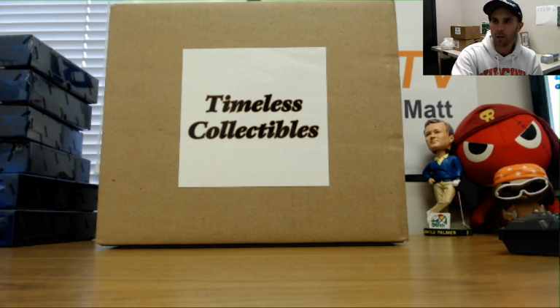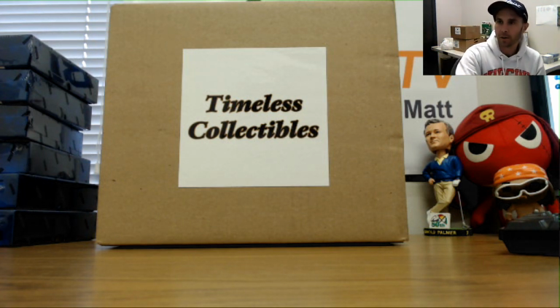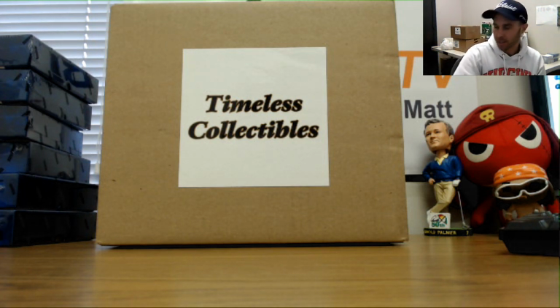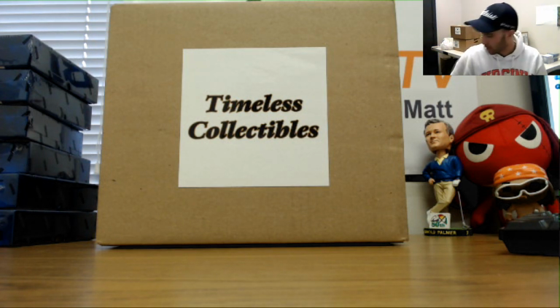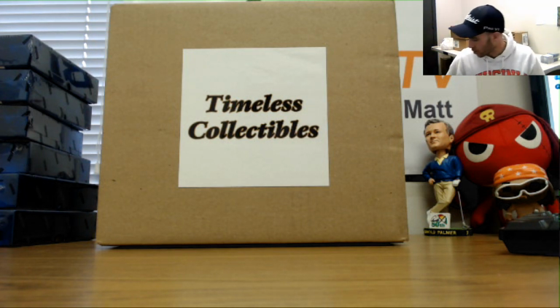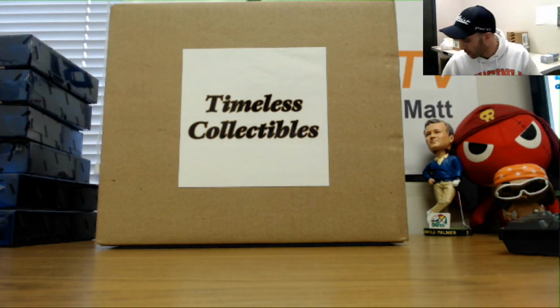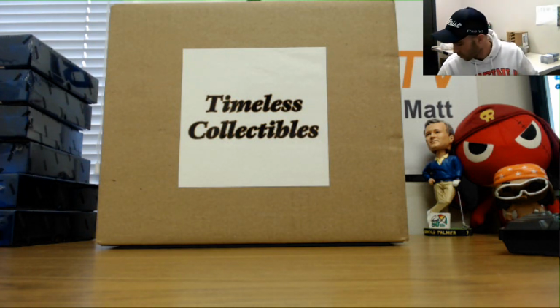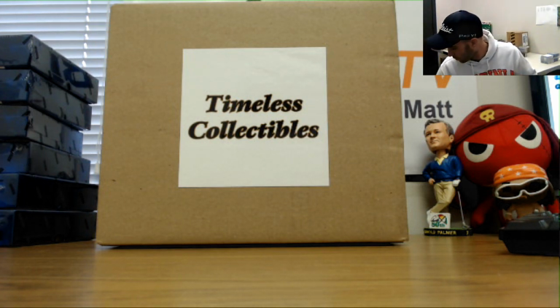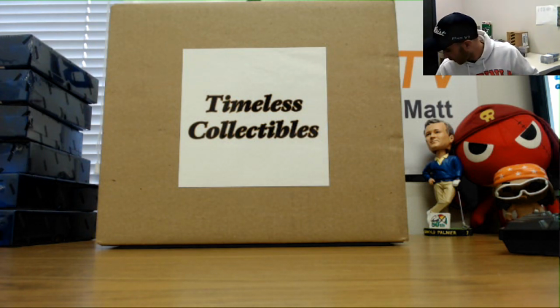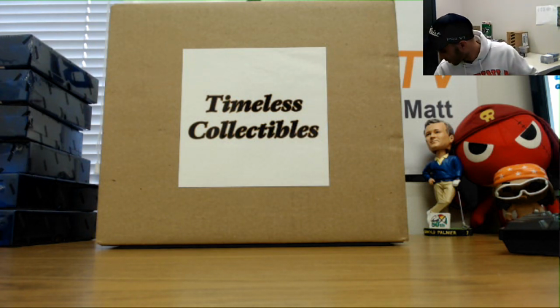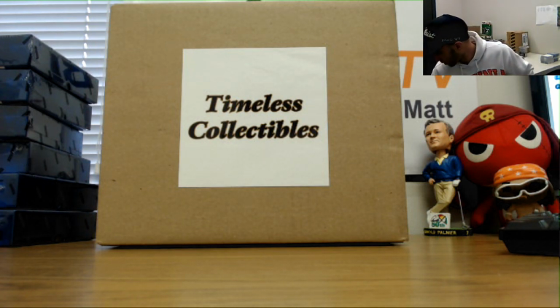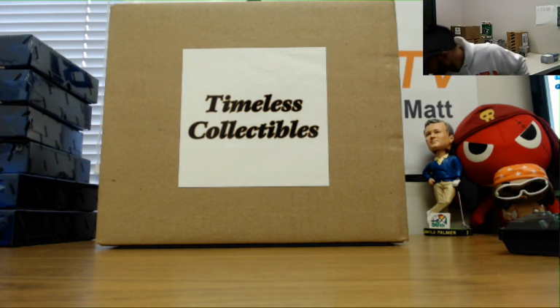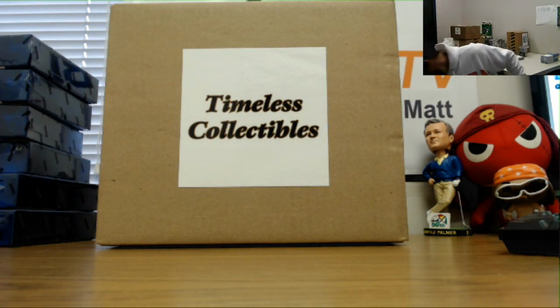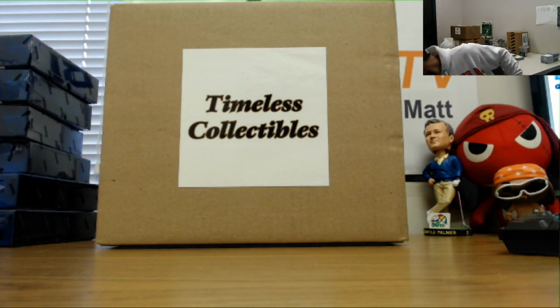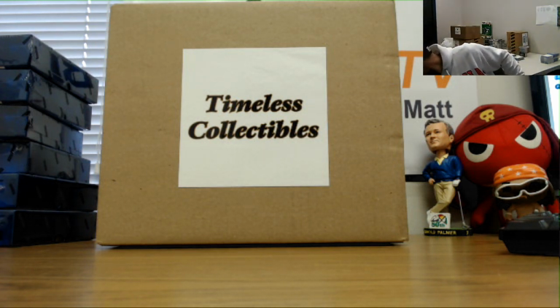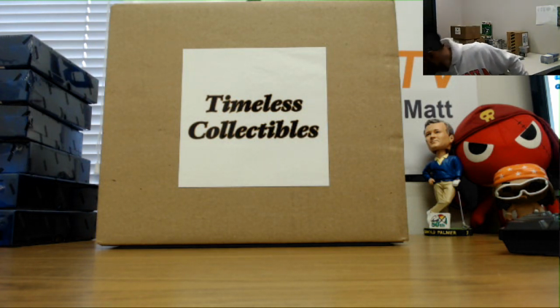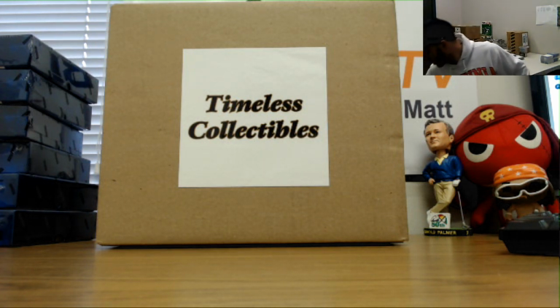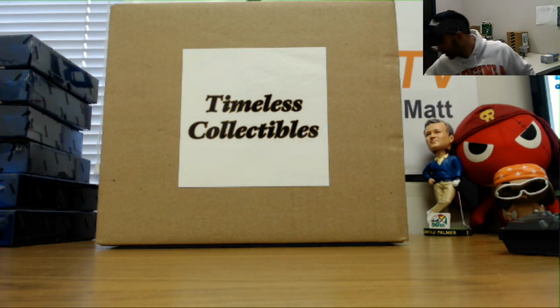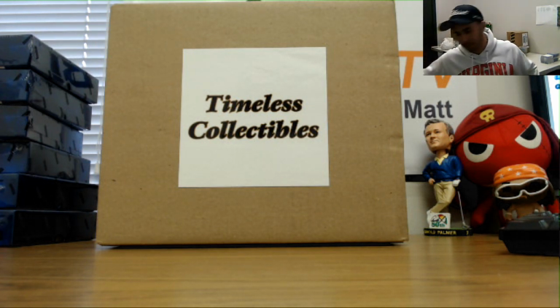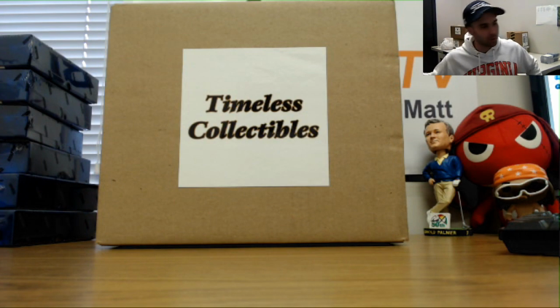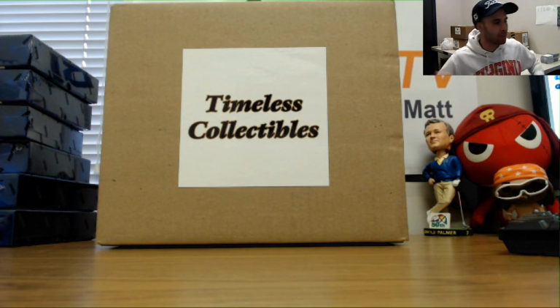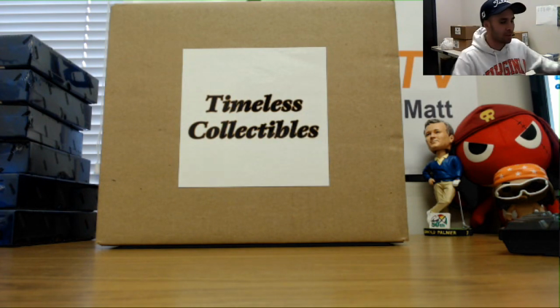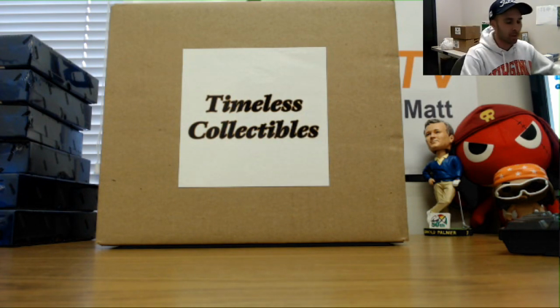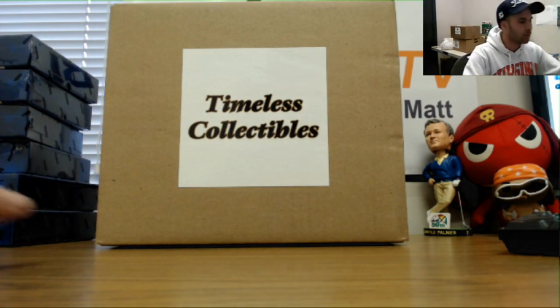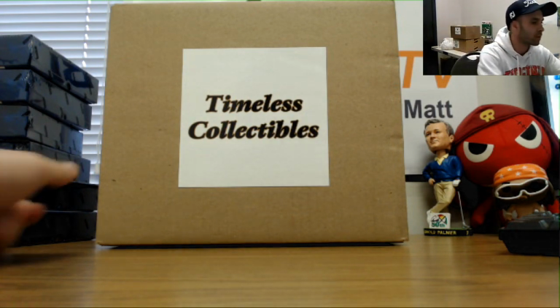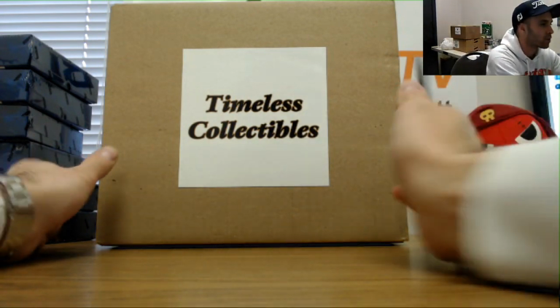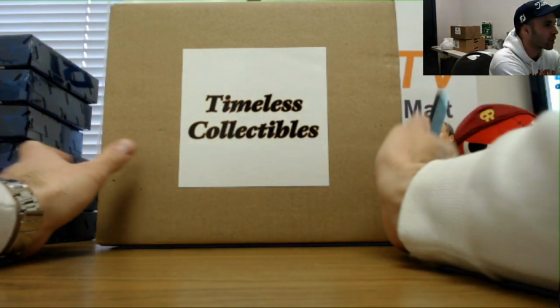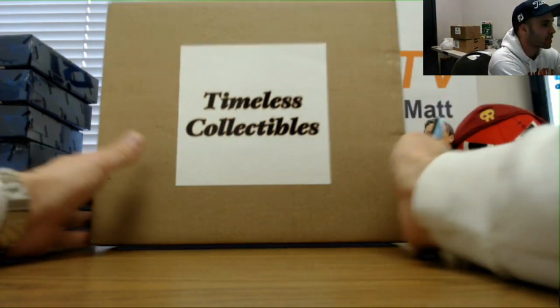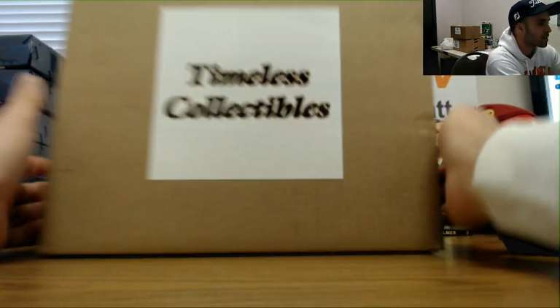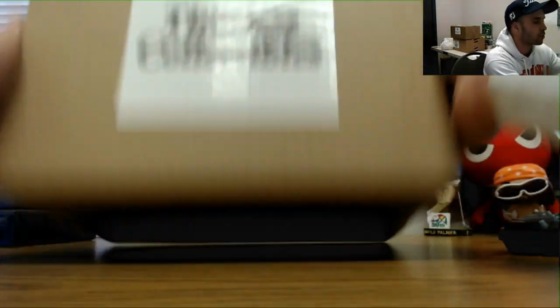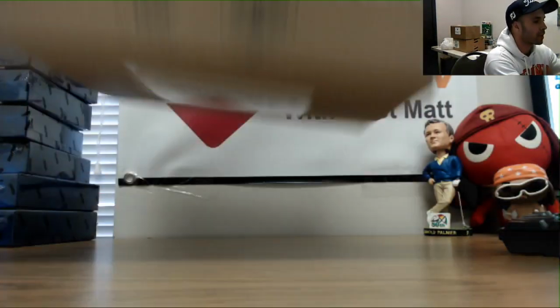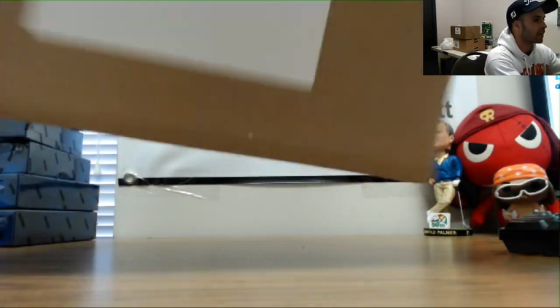Alright guys, we got Joe here. We haven't done one of these in a couple weeks — Thomas Collectibles. This is one of only two cases still remaining.